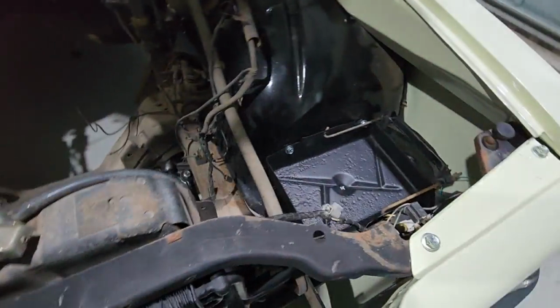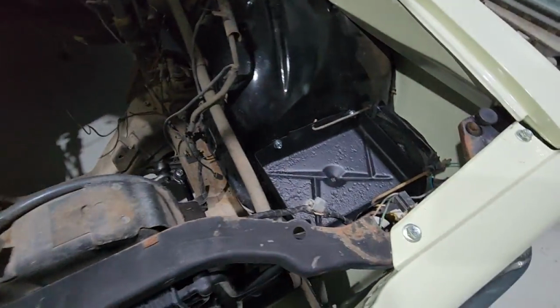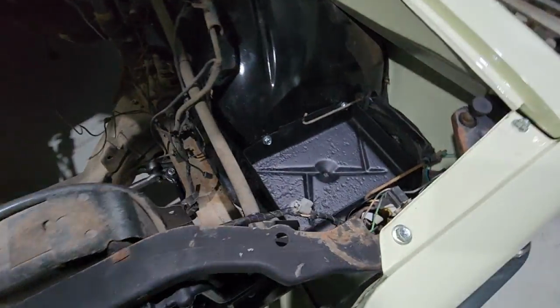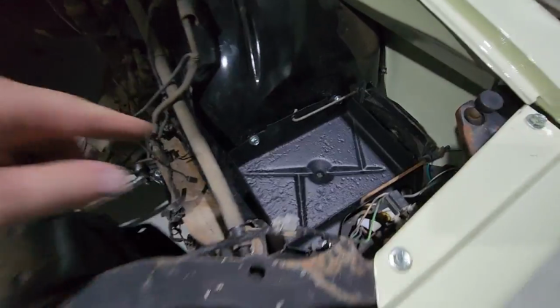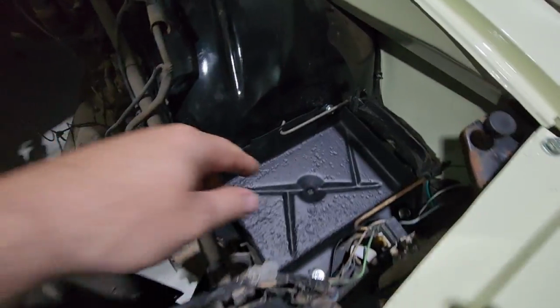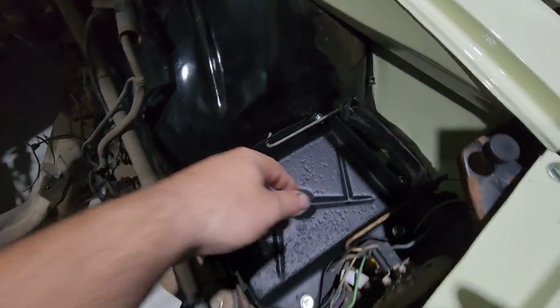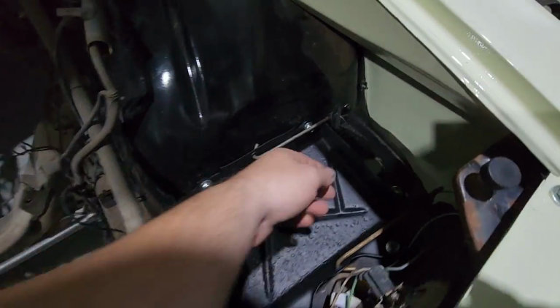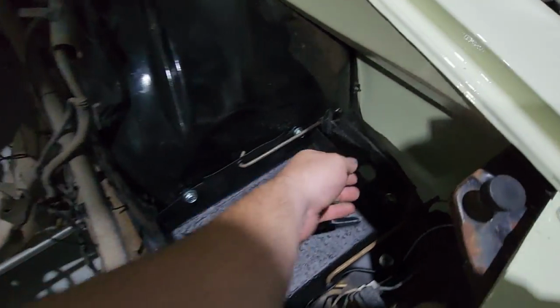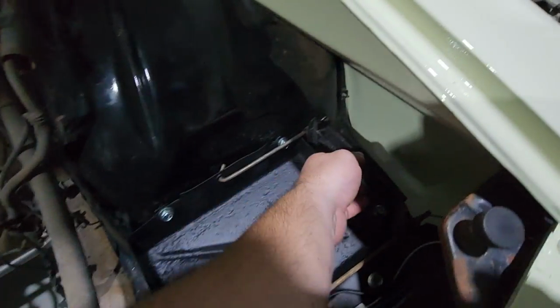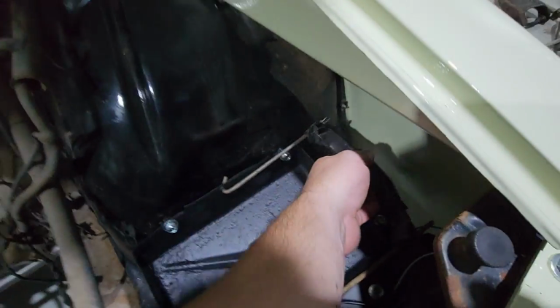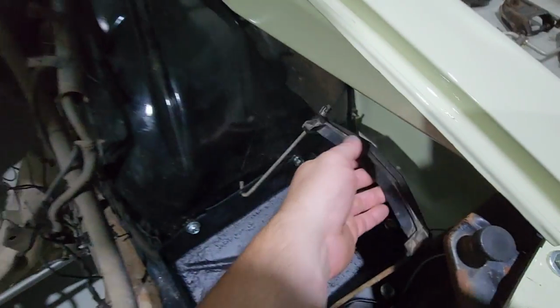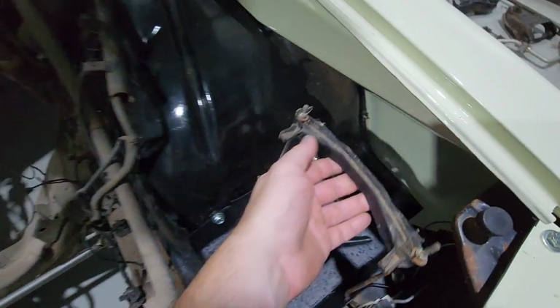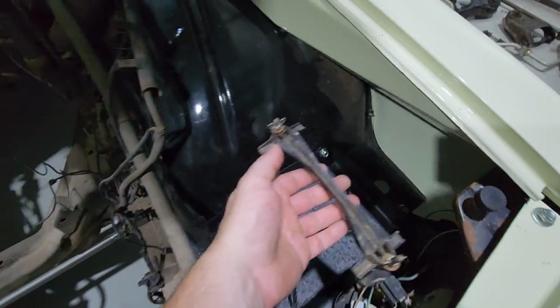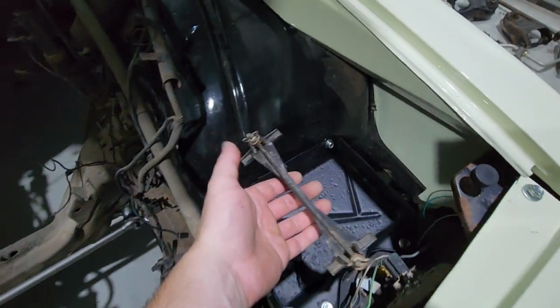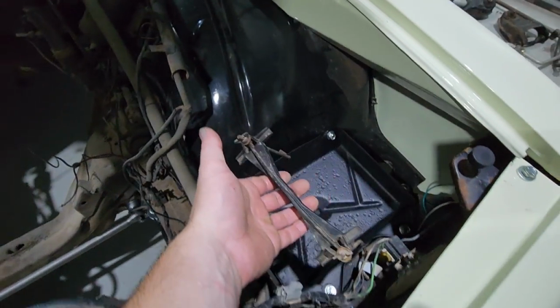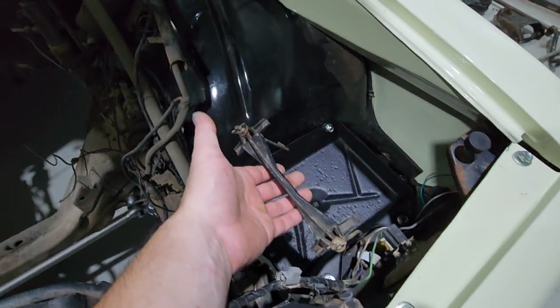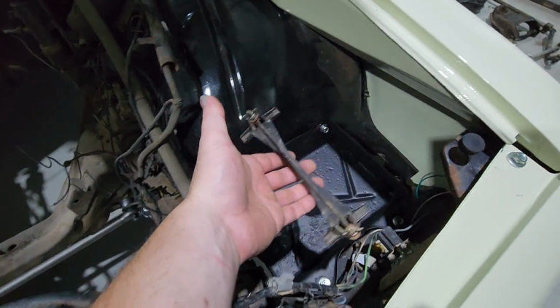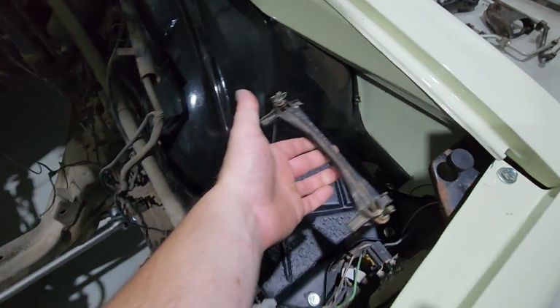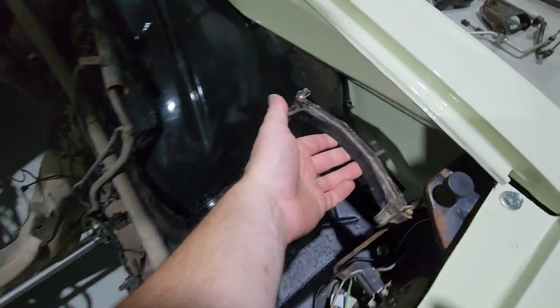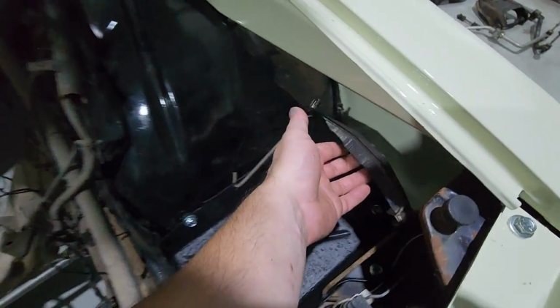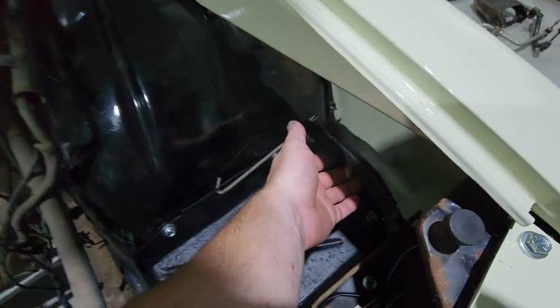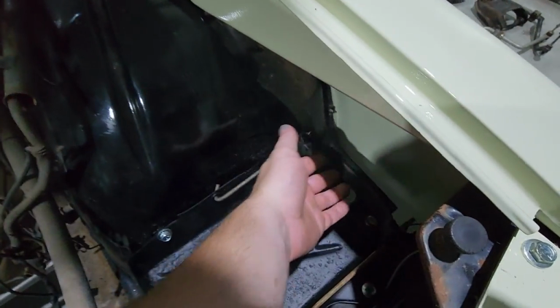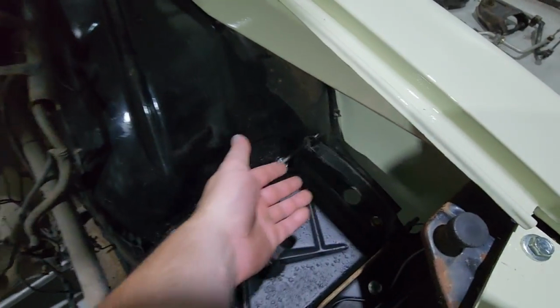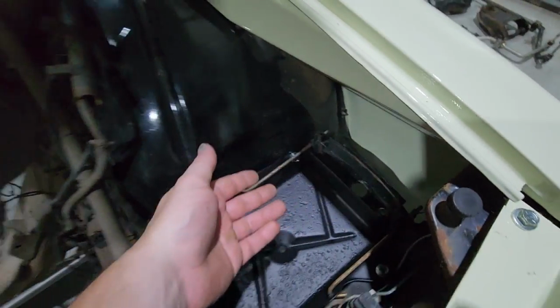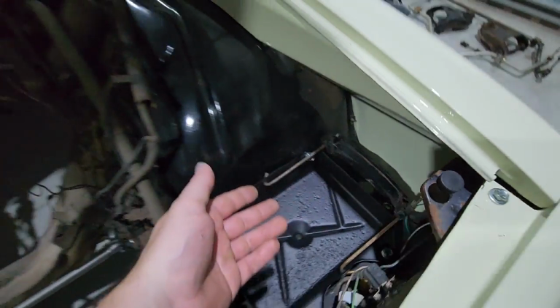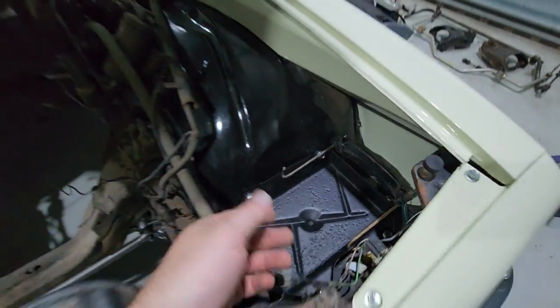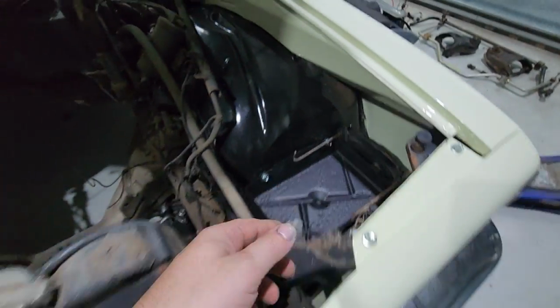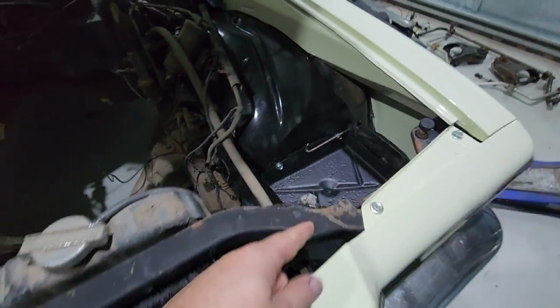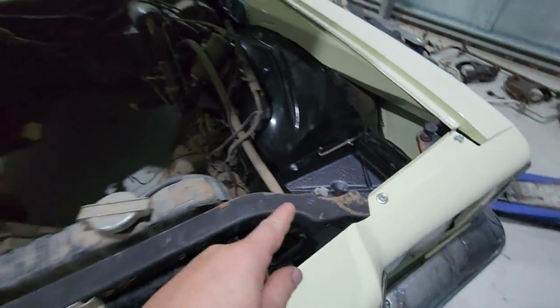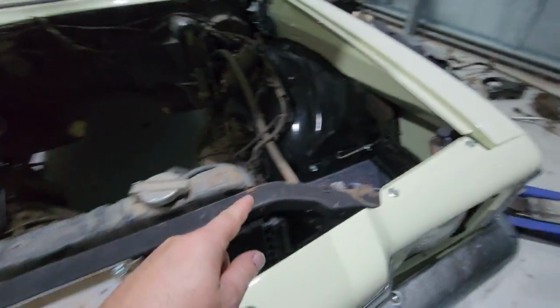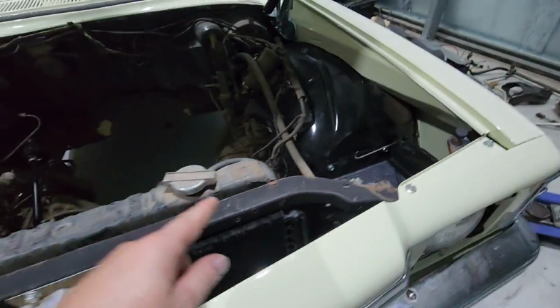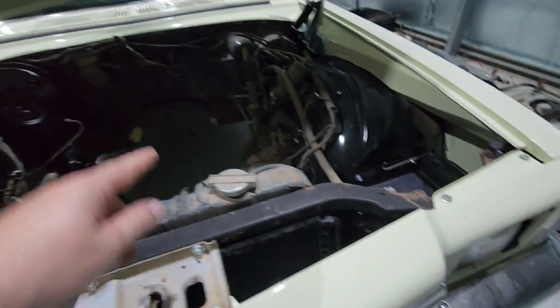I've fitted a battery tray and got a battery clamp. So no defects there.